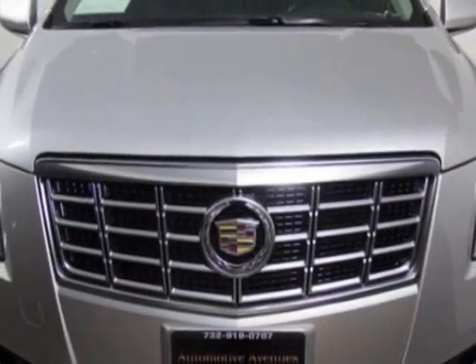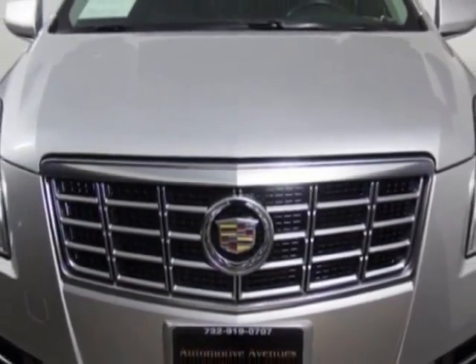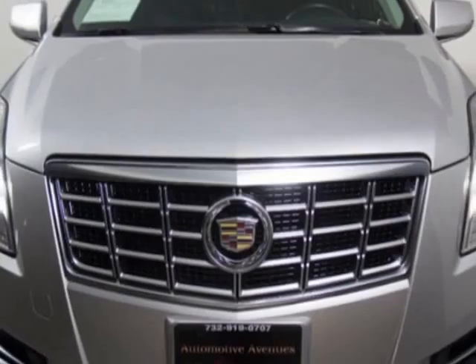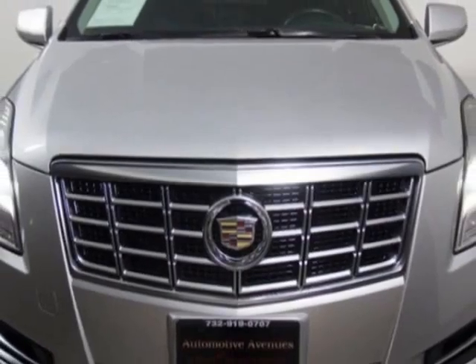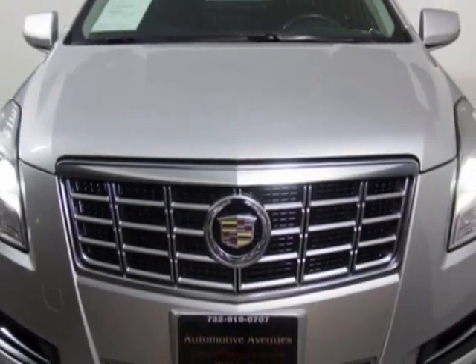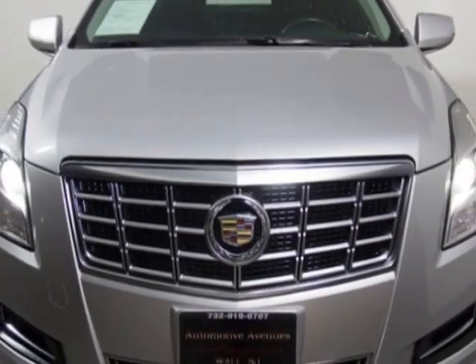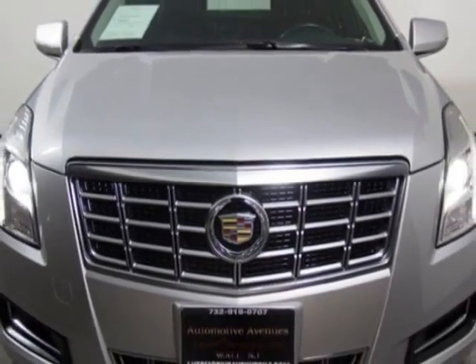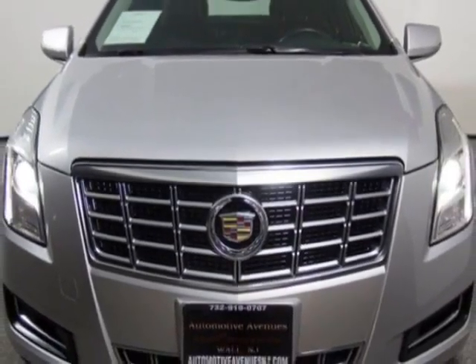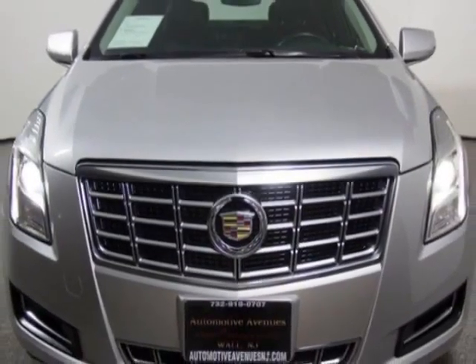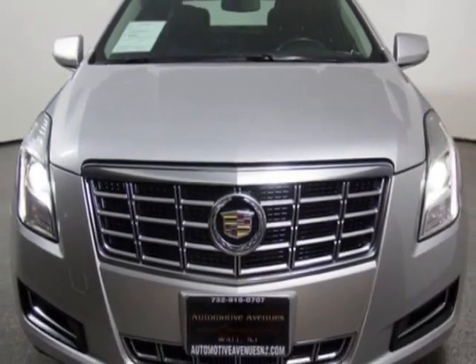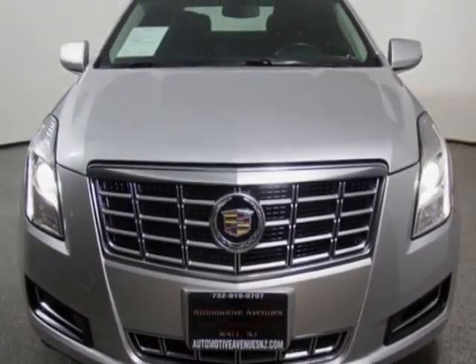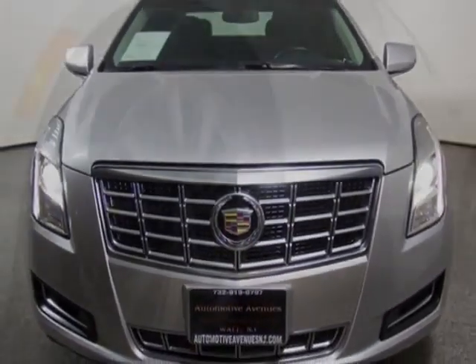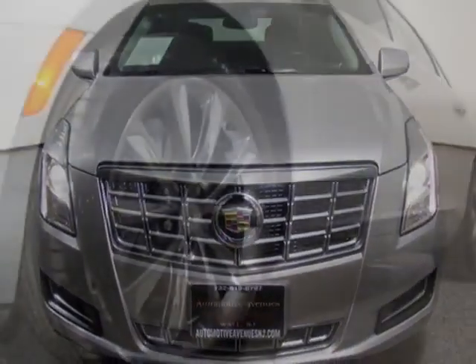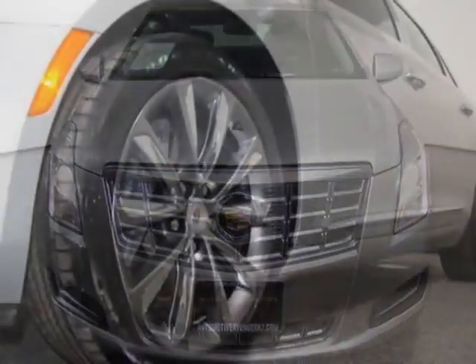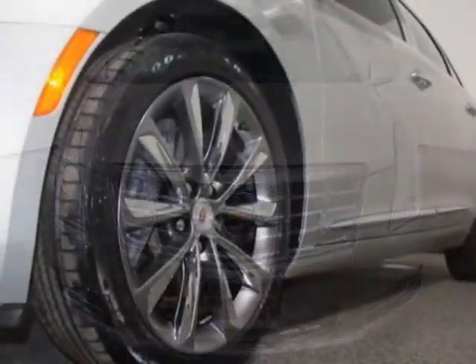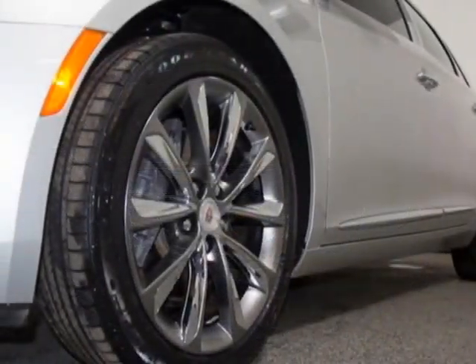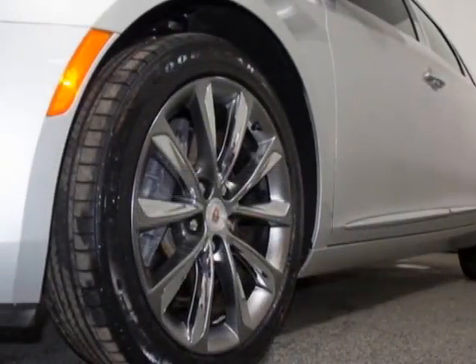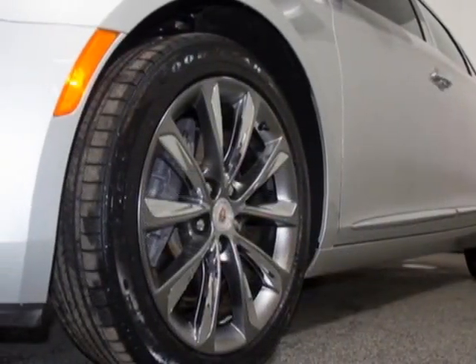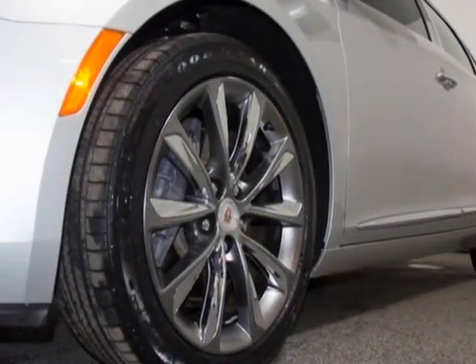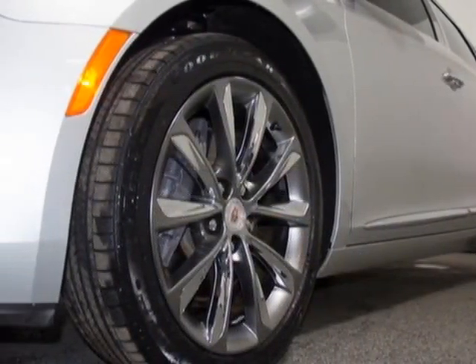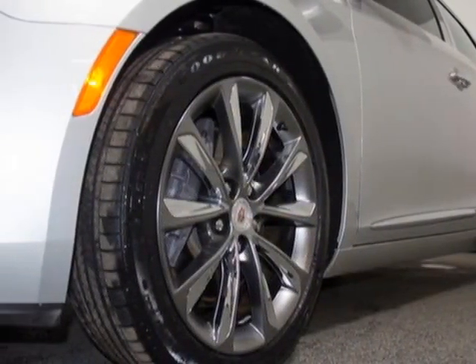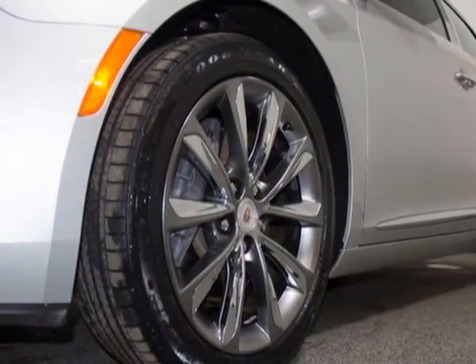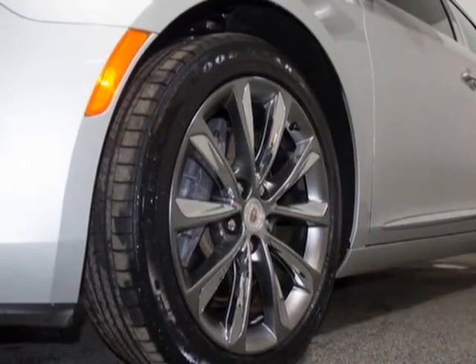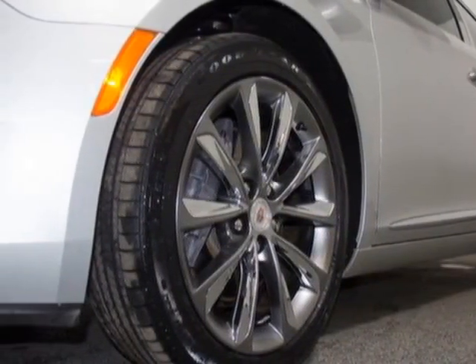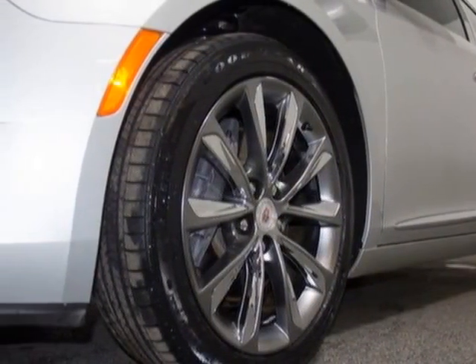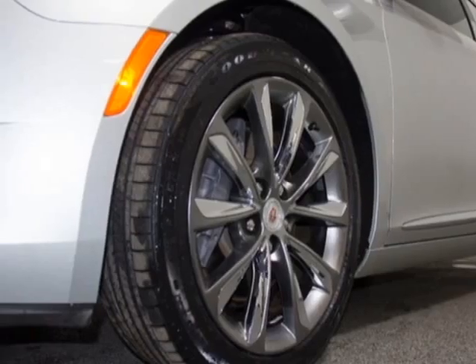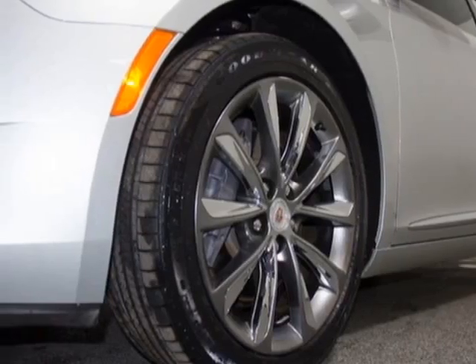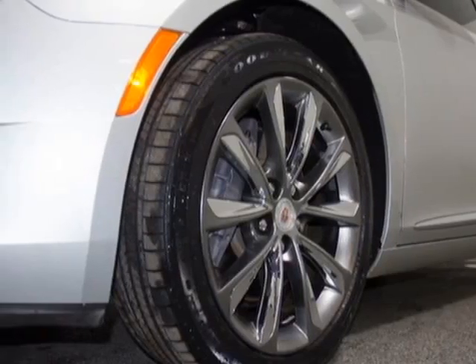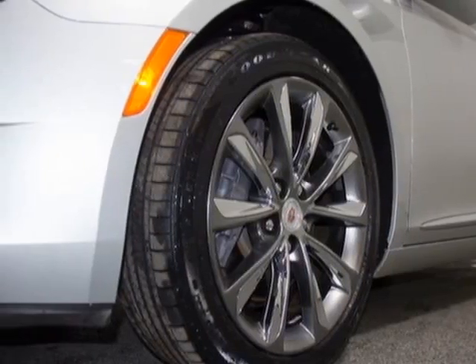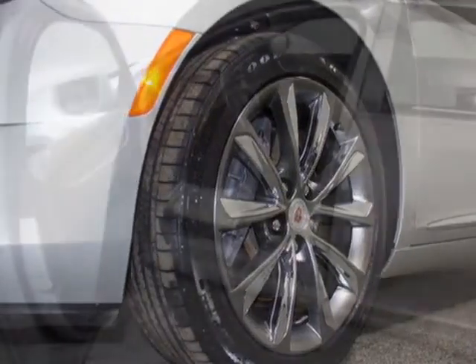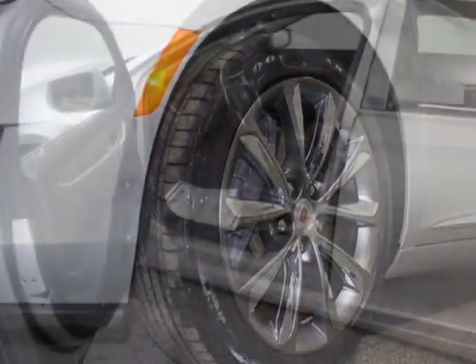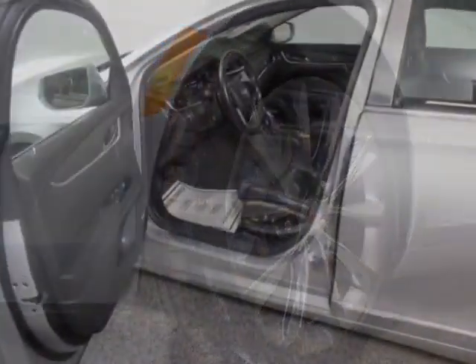Additional options for this vehicle include power driver's seat, satellite radio, climate control, and driver airbag.